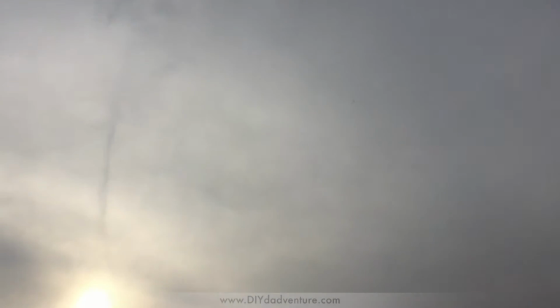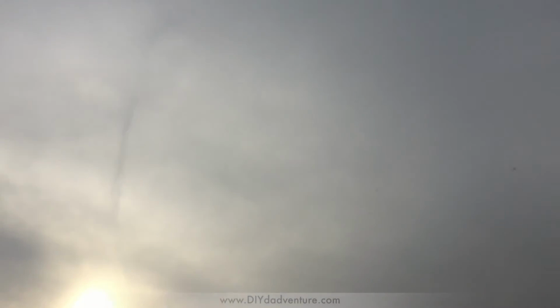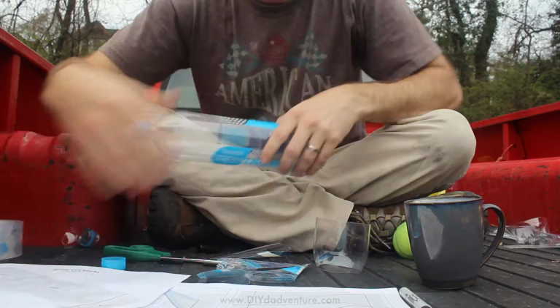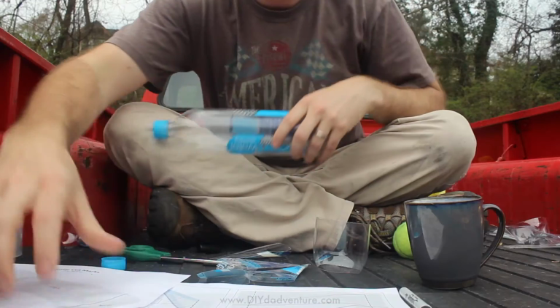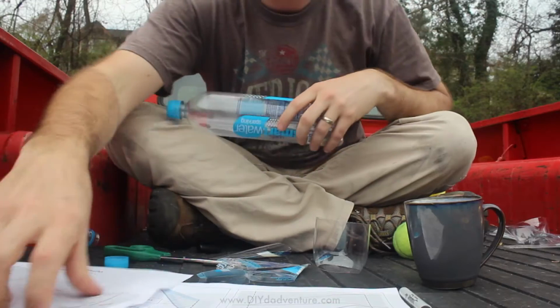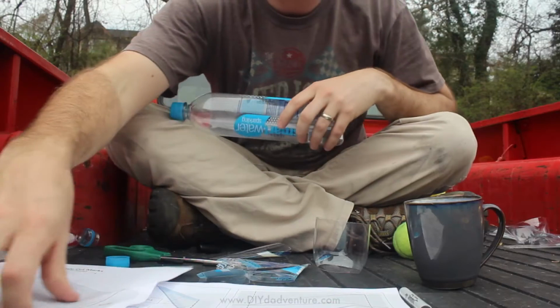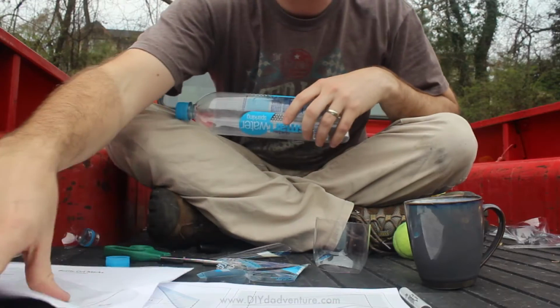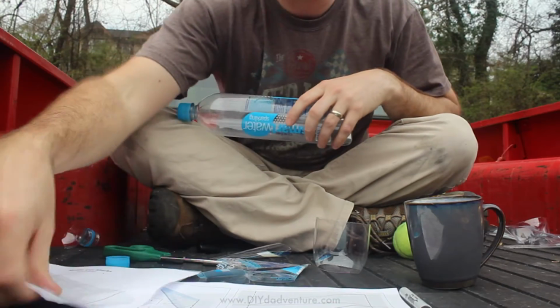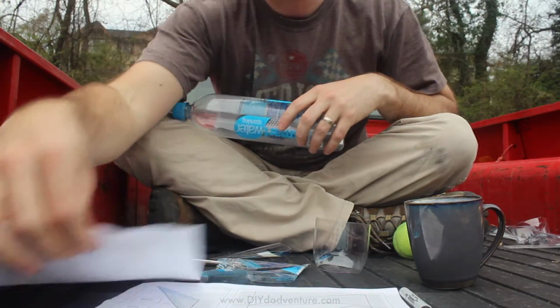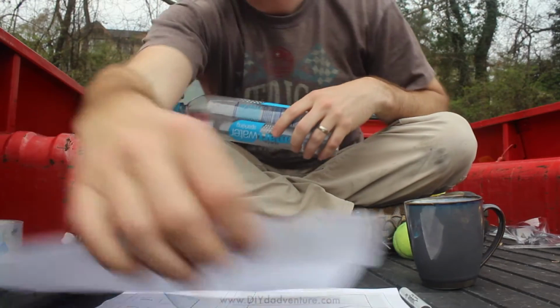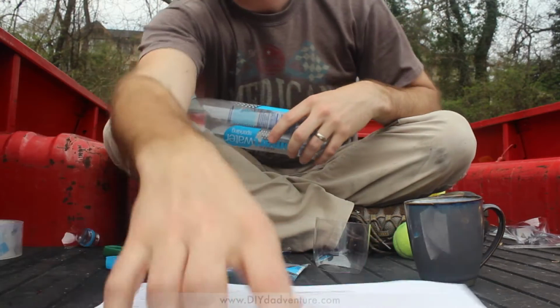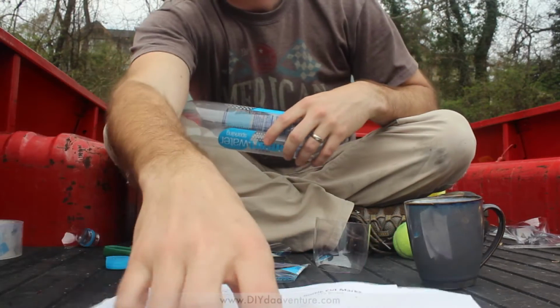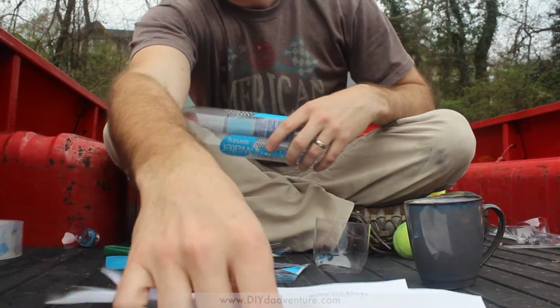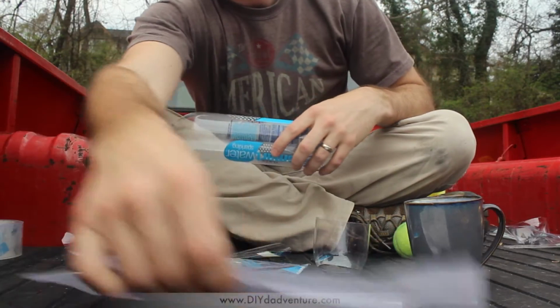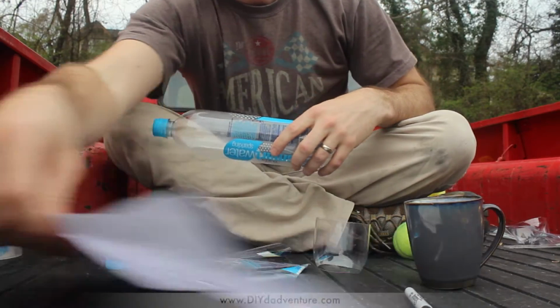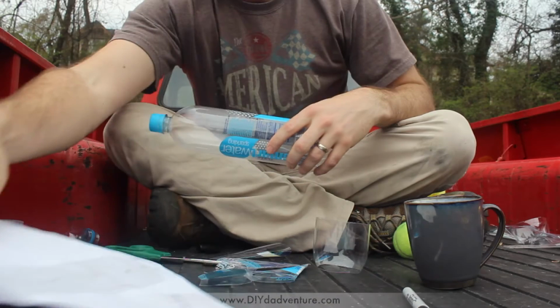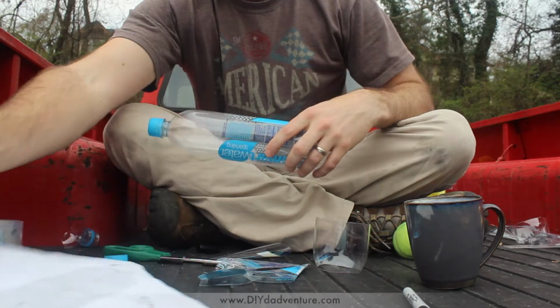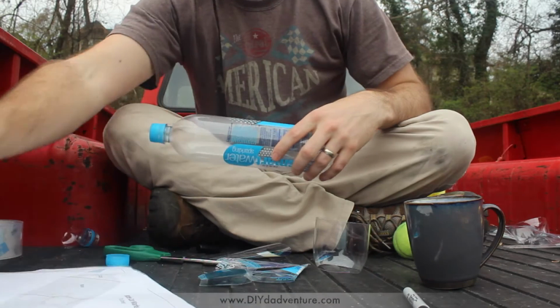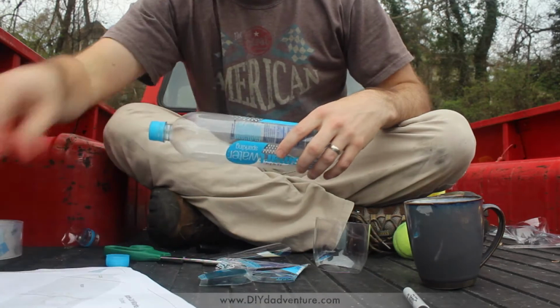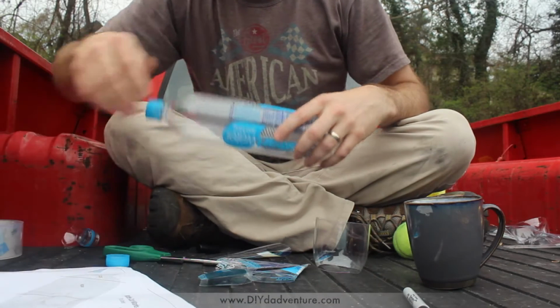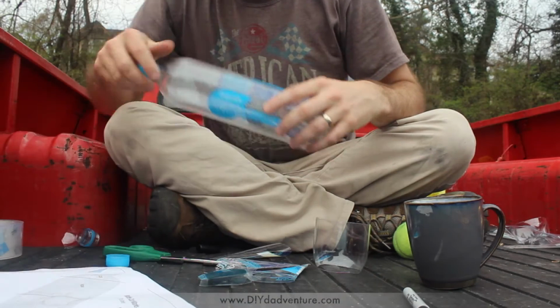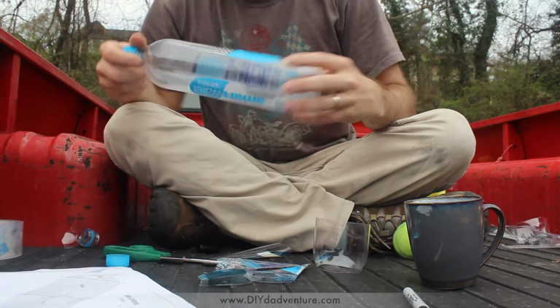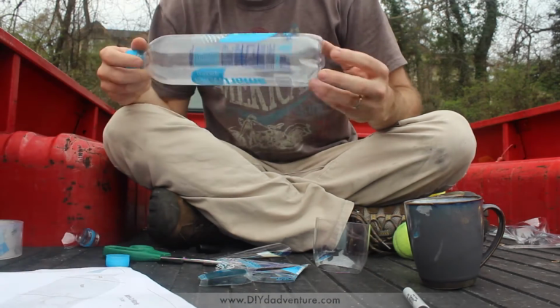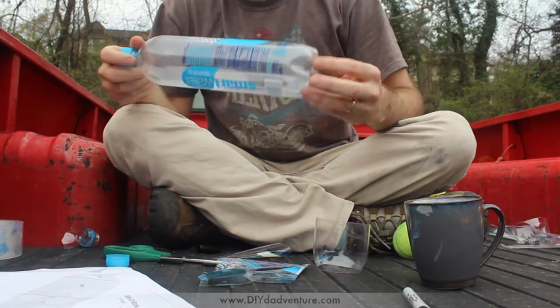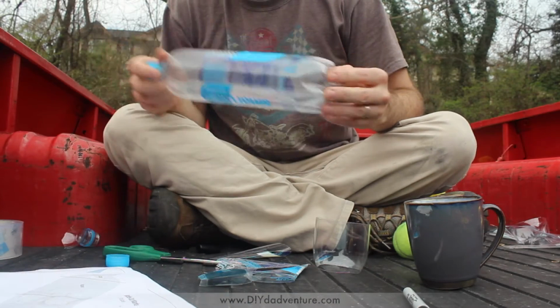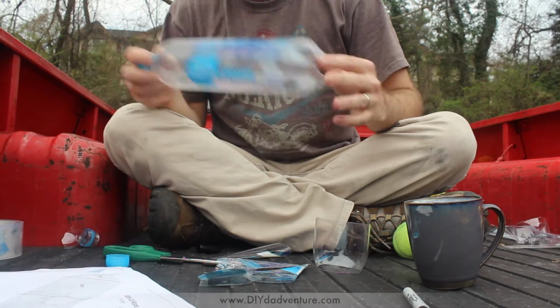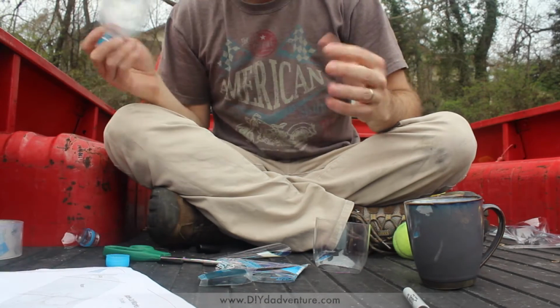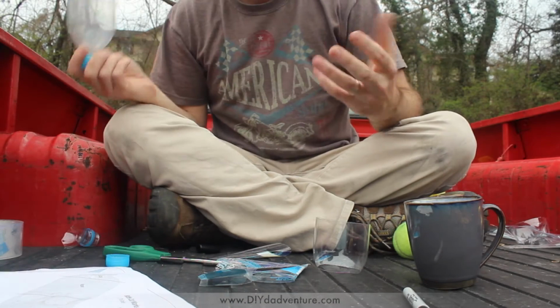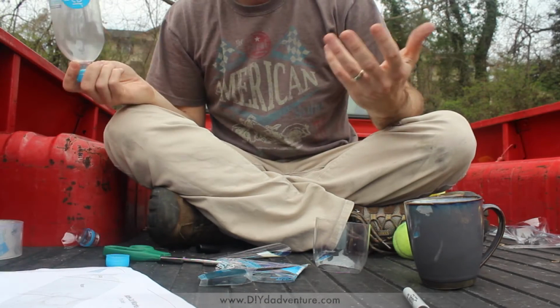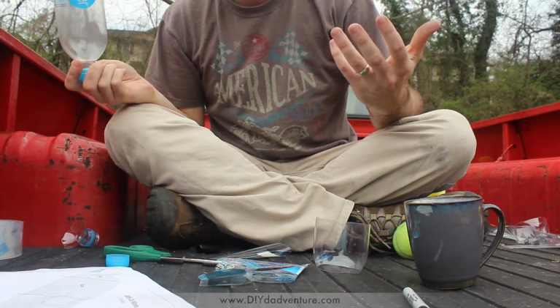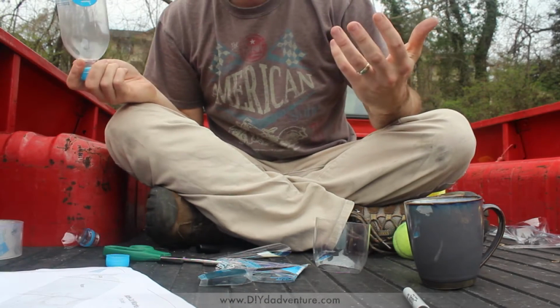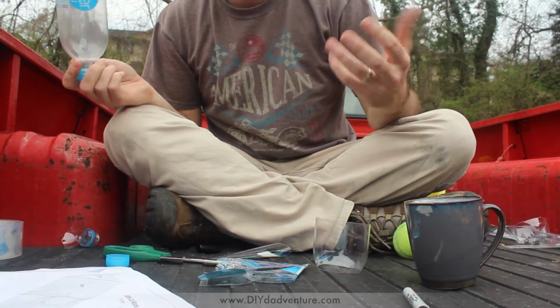Hi guys, welcome to Dadventure. This is a really quick and simple example of how to build a water rocket.